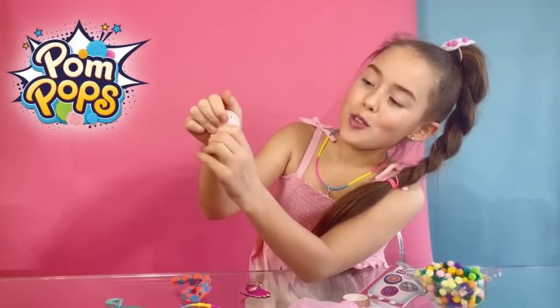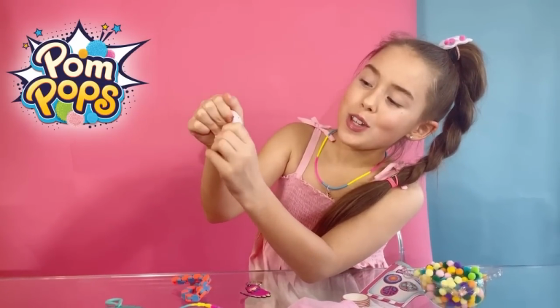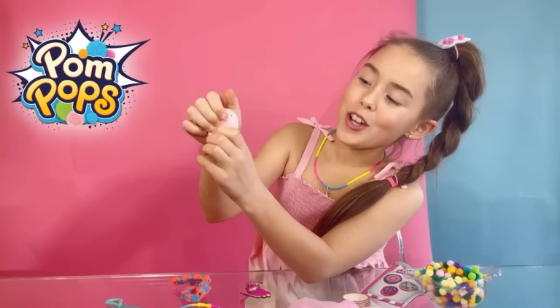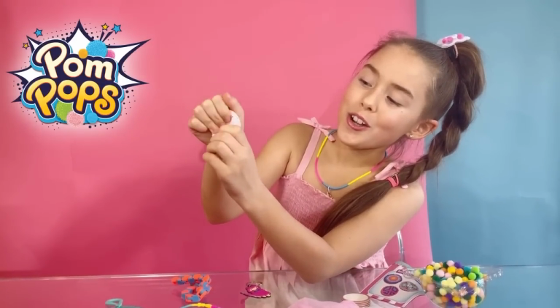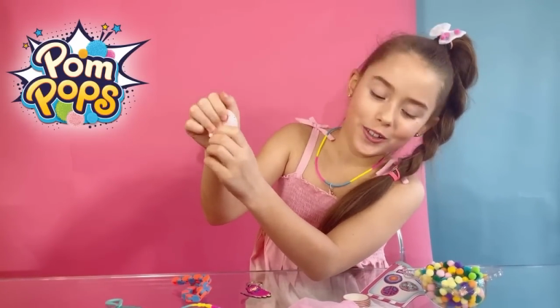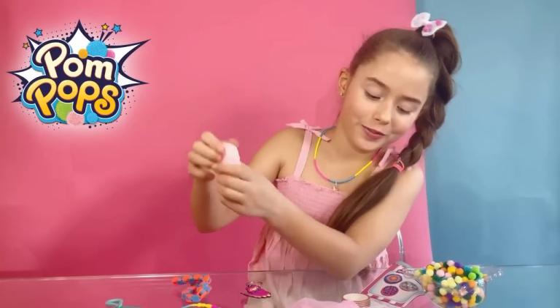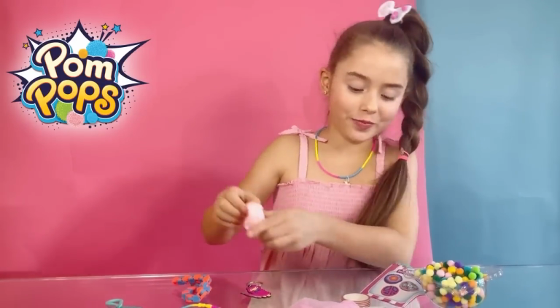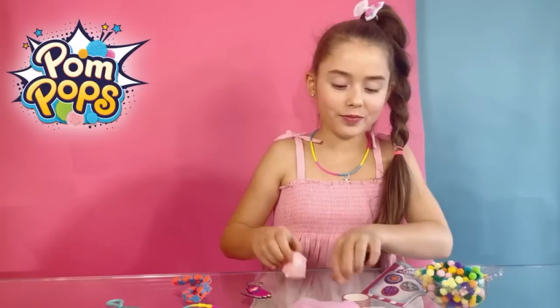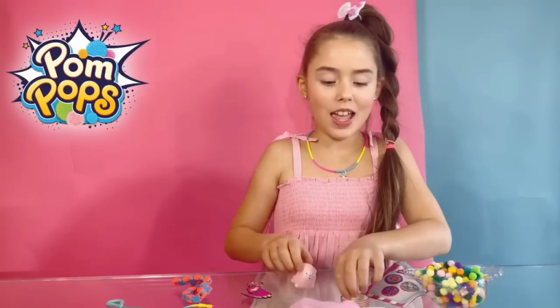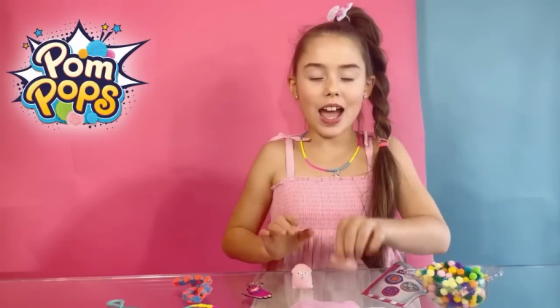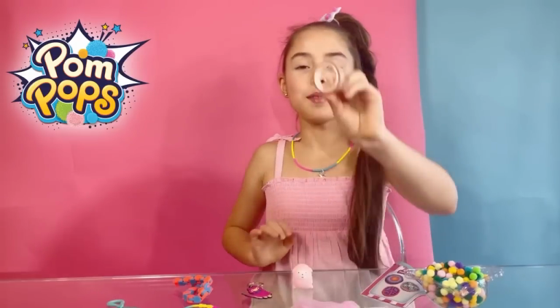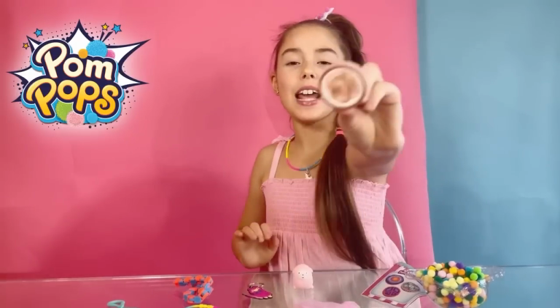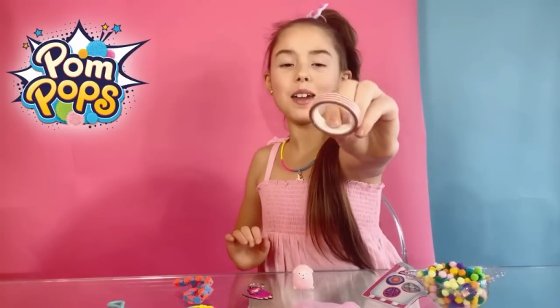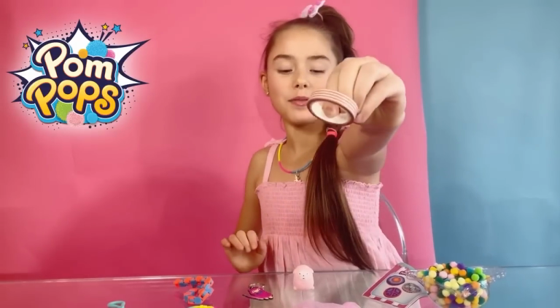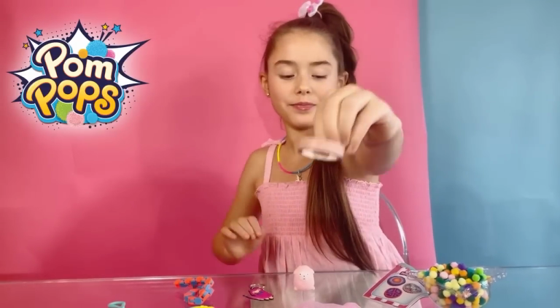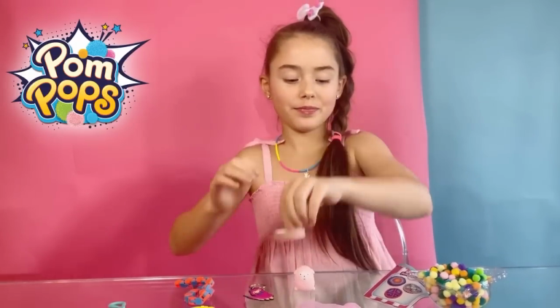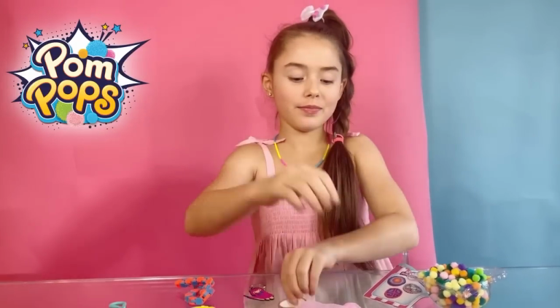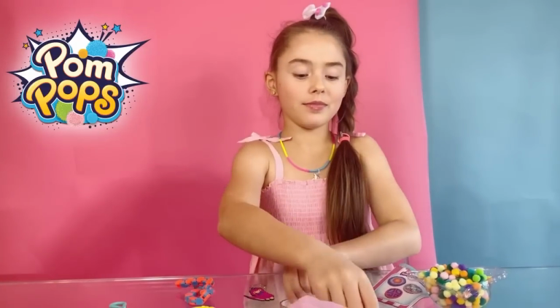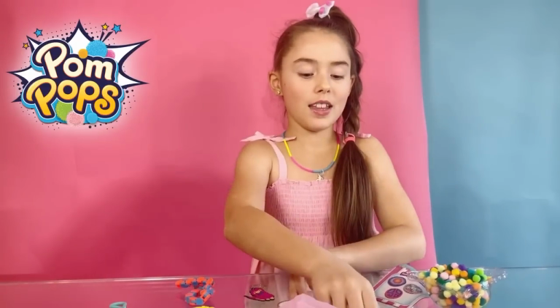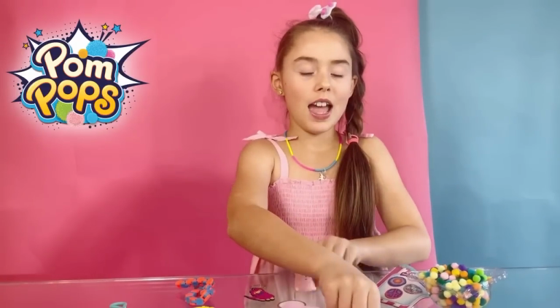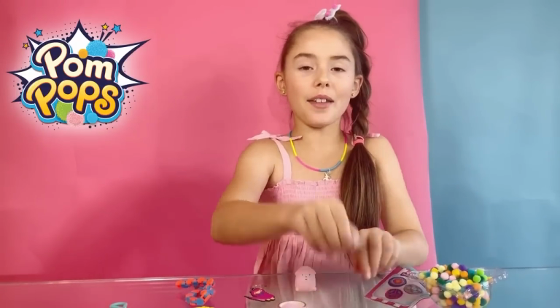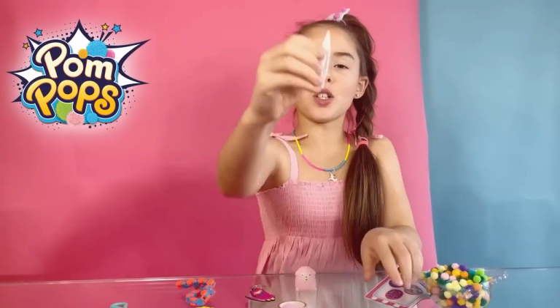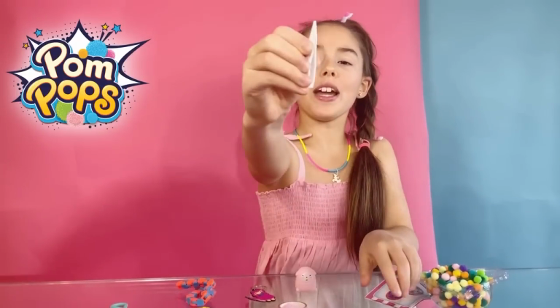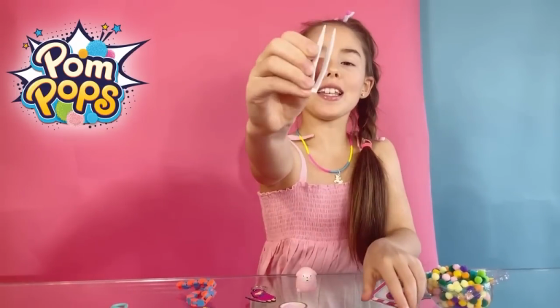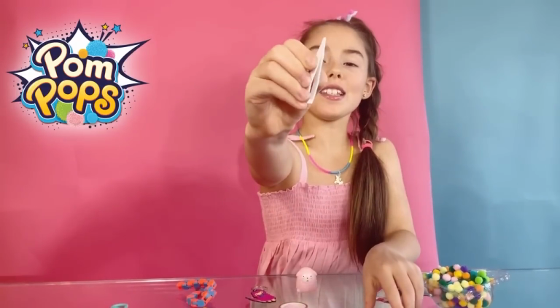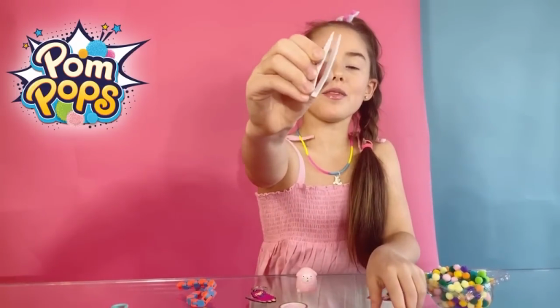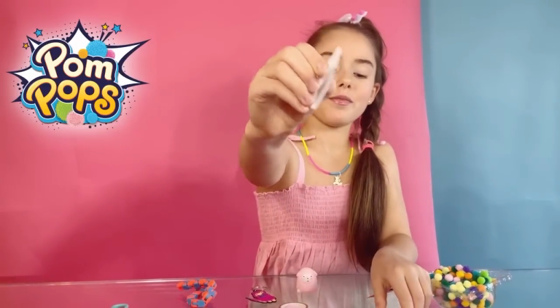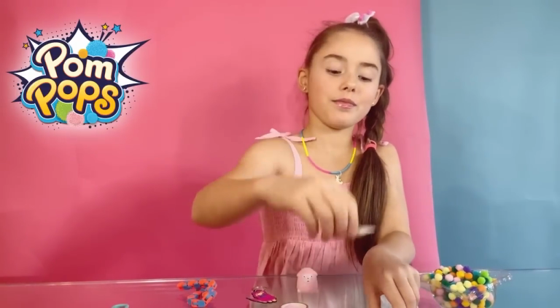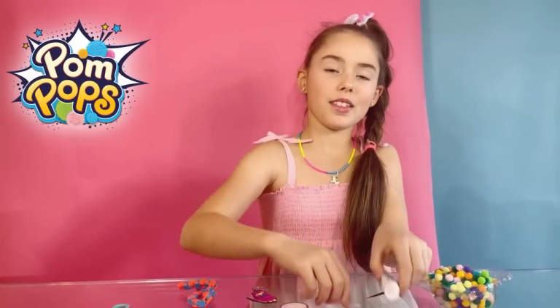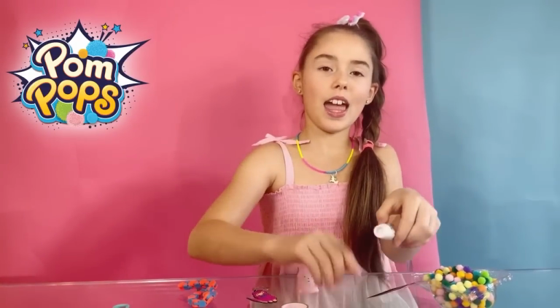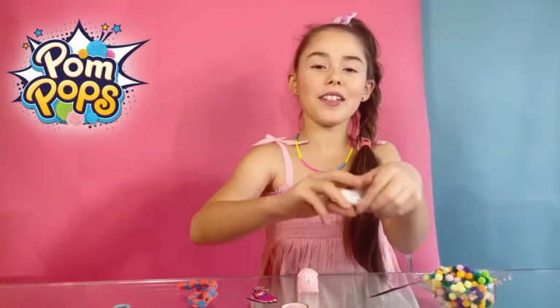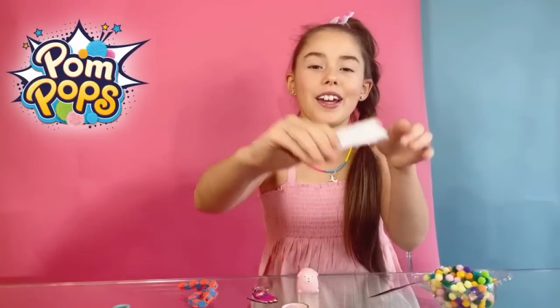And this lovely little squishy llama — you're so cute! And some tape. And the tweezers. And the glue.